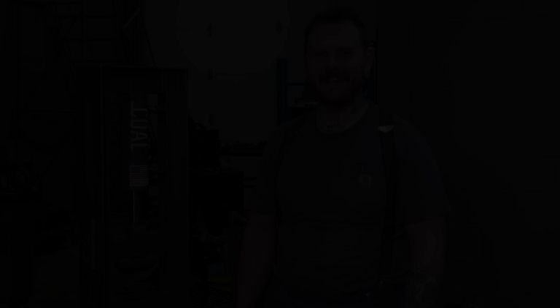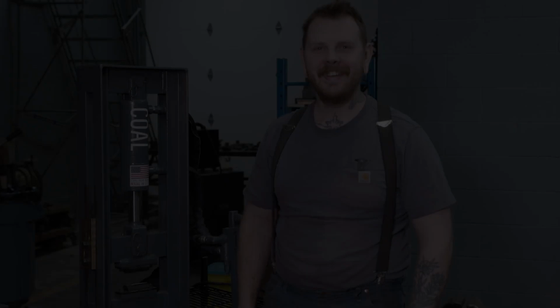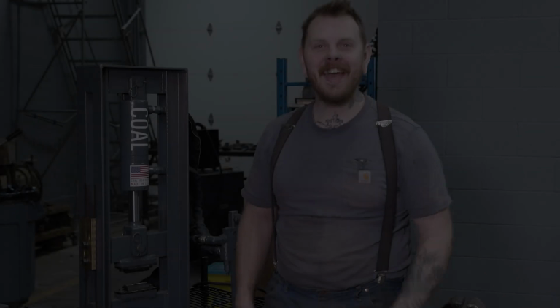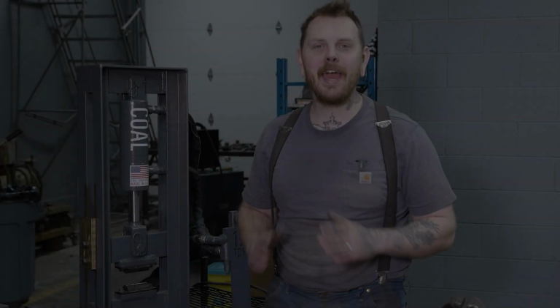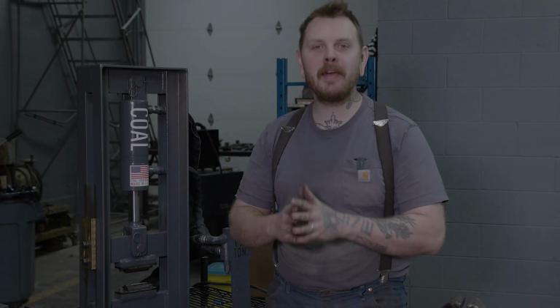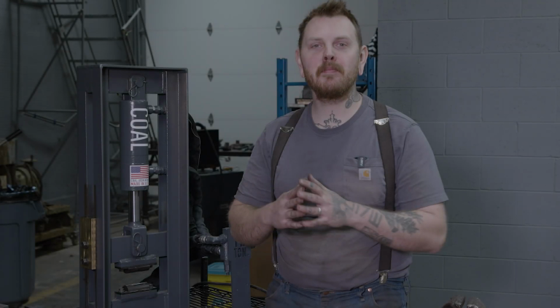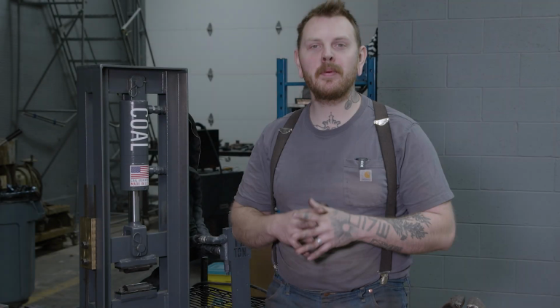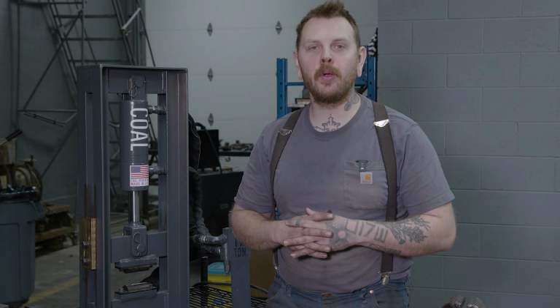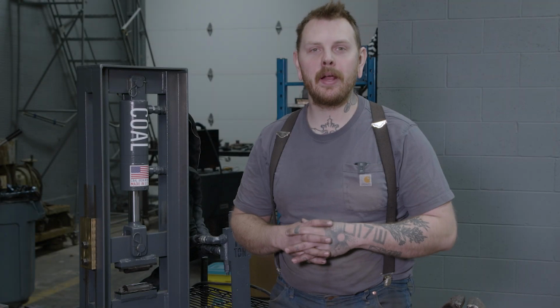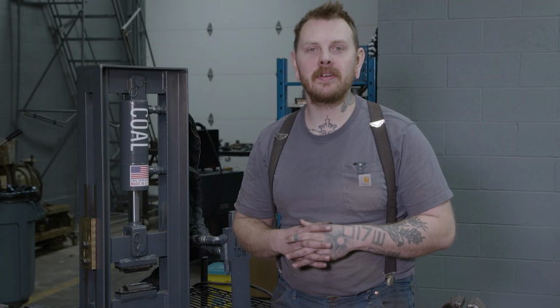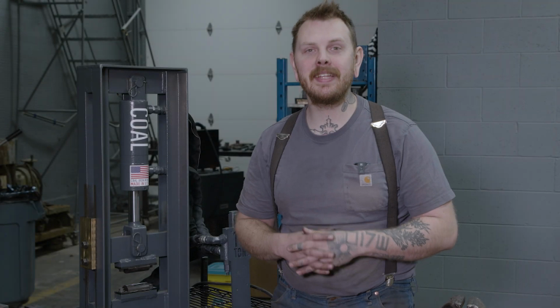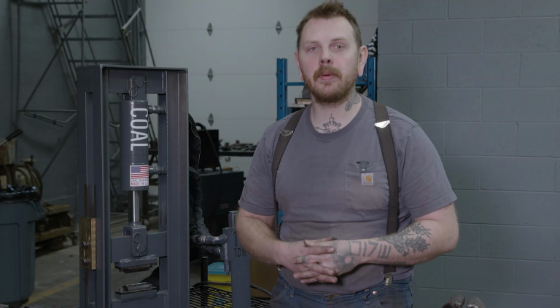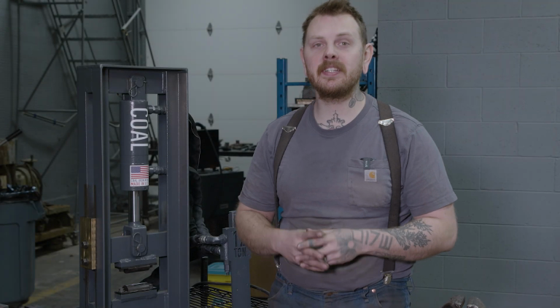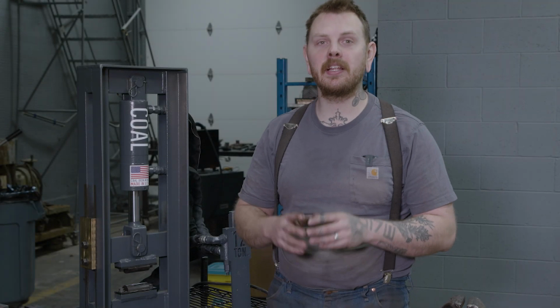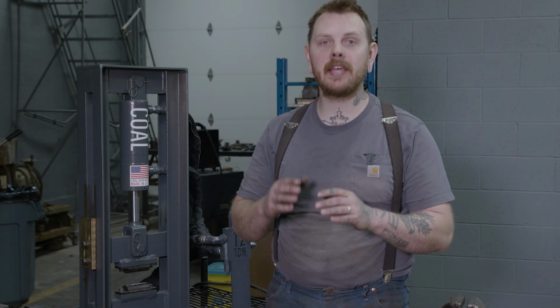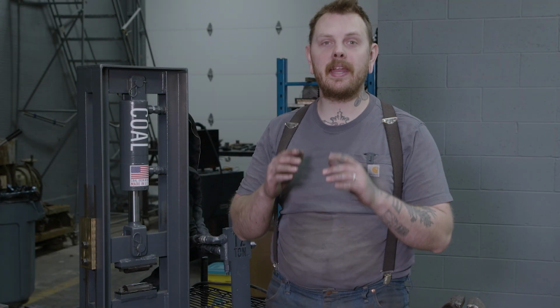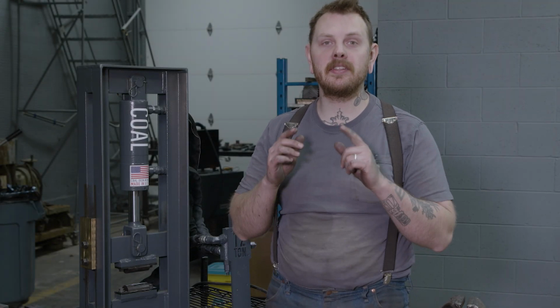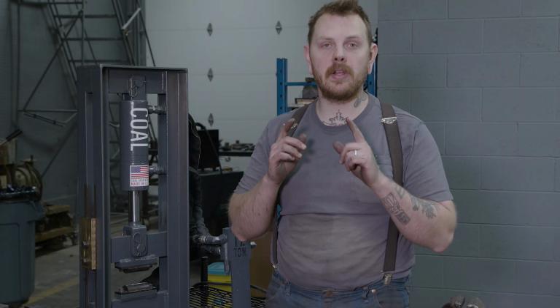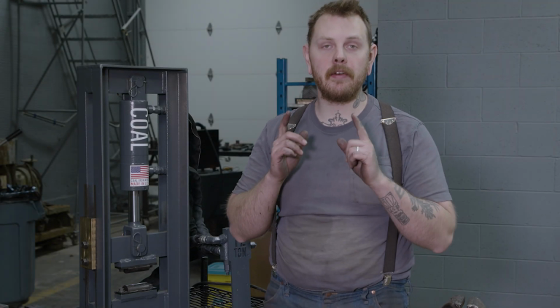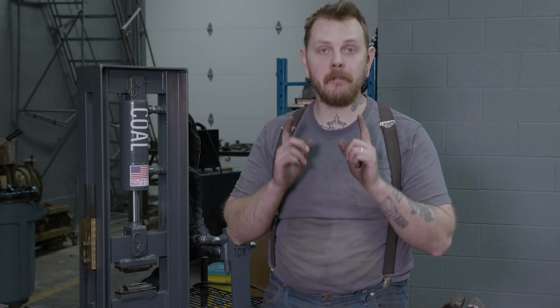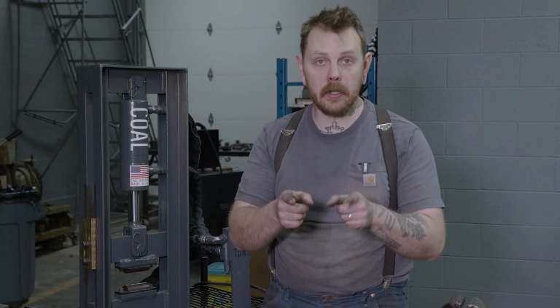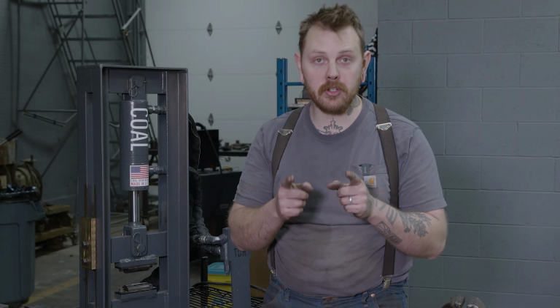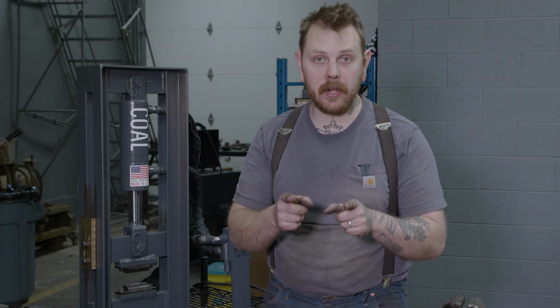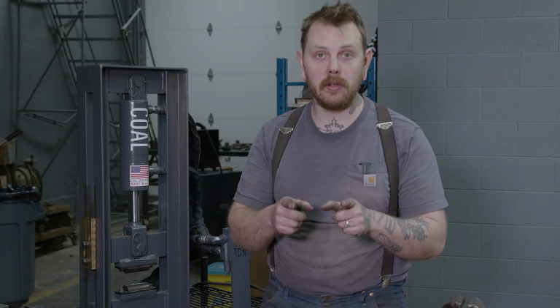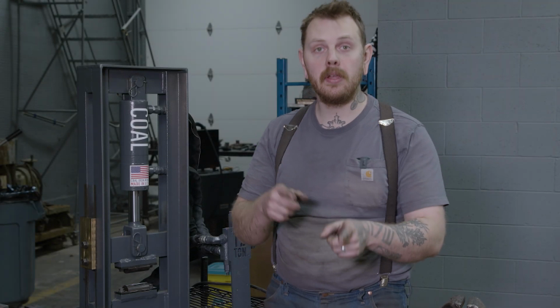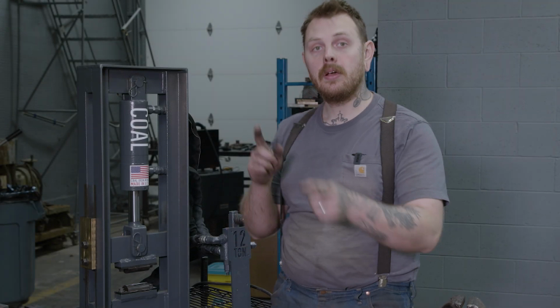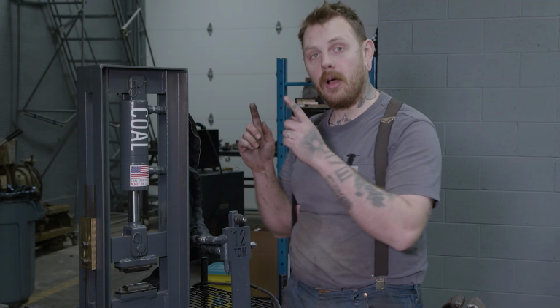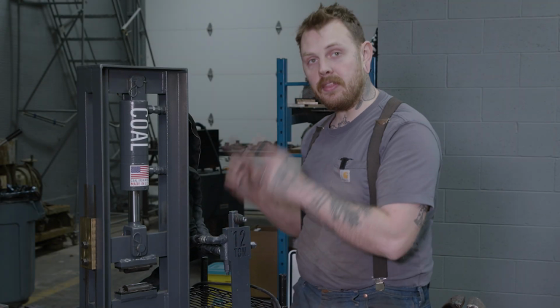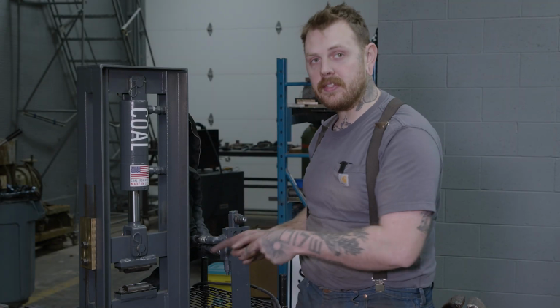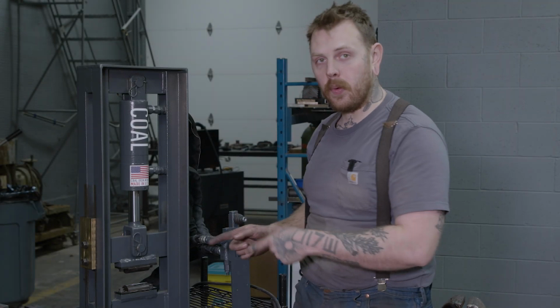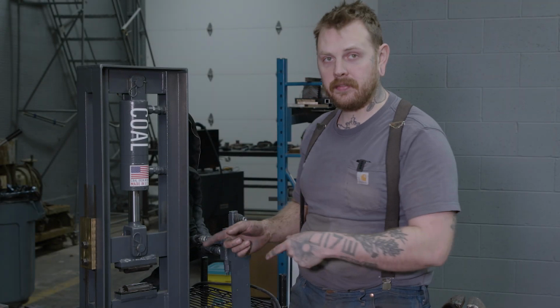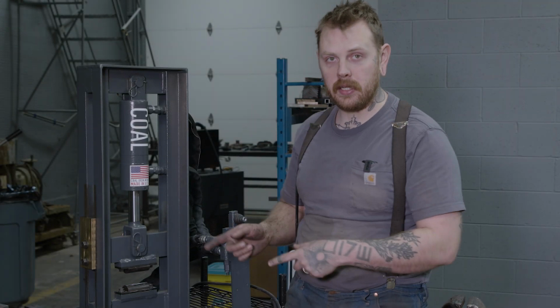Hey, I'm Nathan Brandt with Kohl Ironworks. Today we're gonna take a look at installing a foot treadle on this 12-ton press.